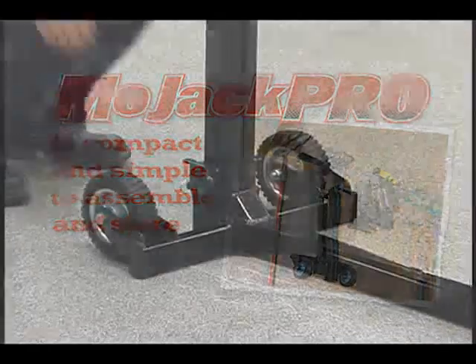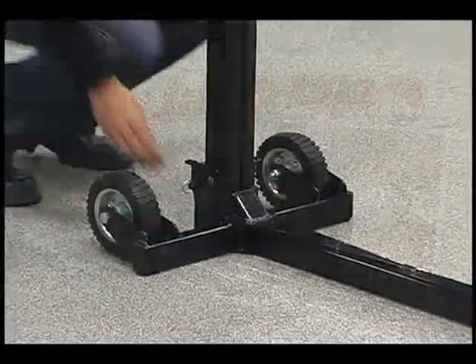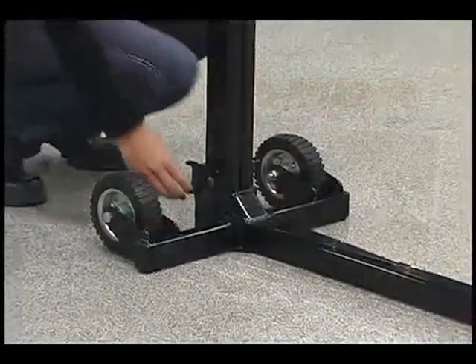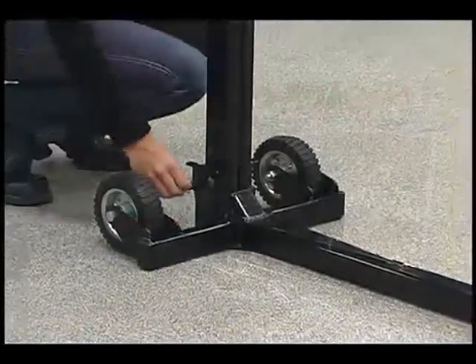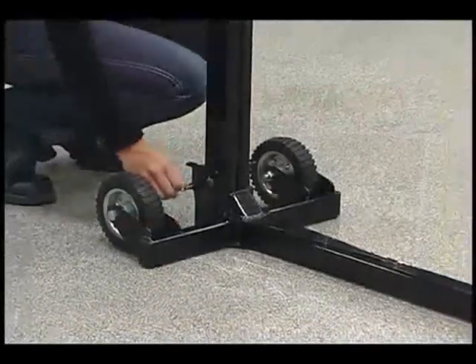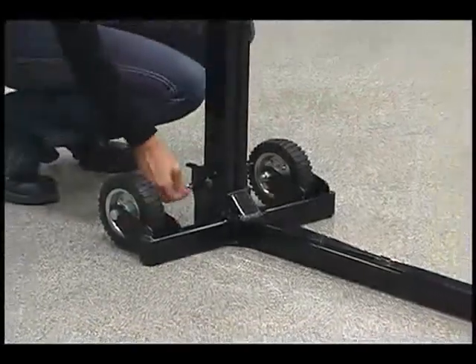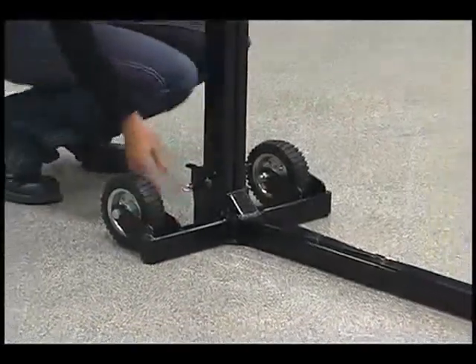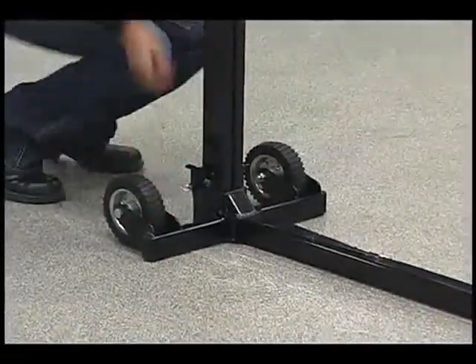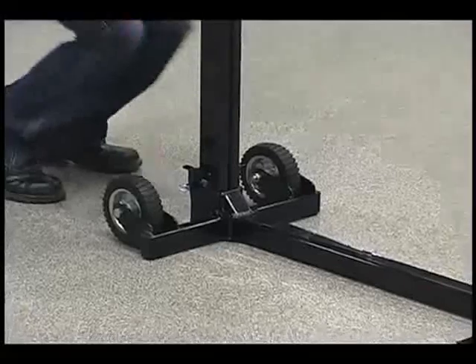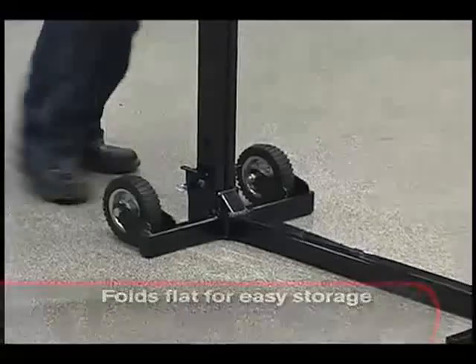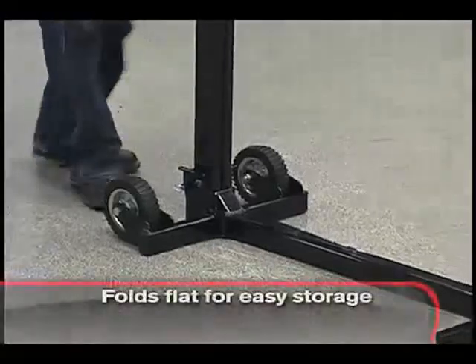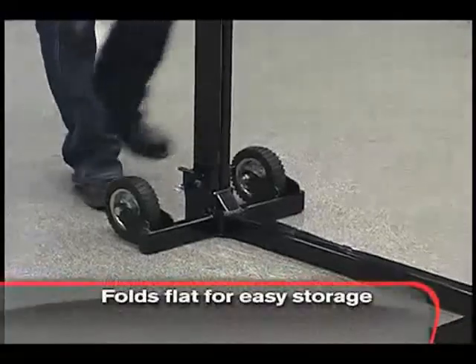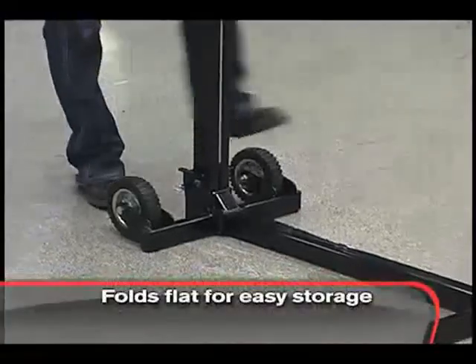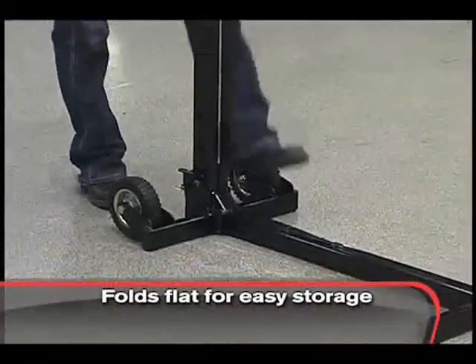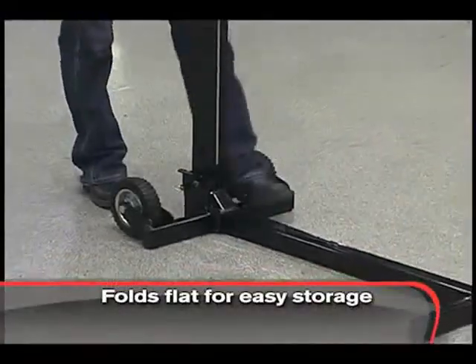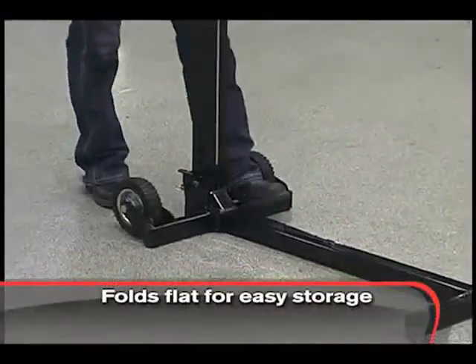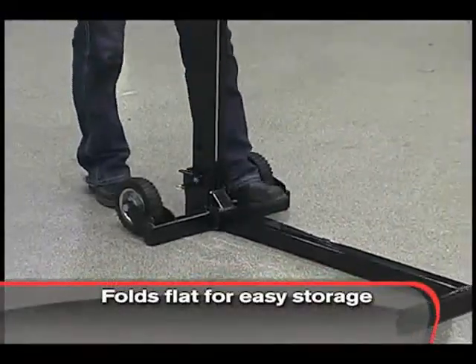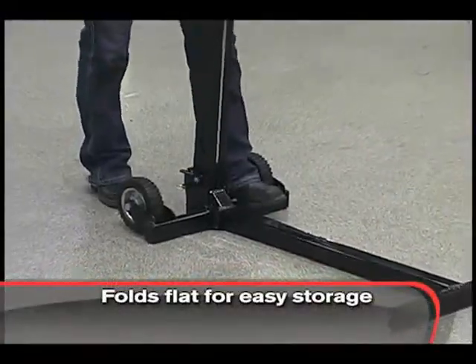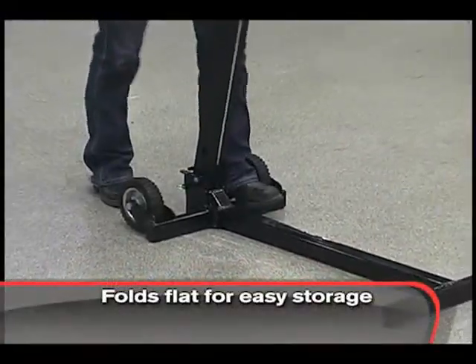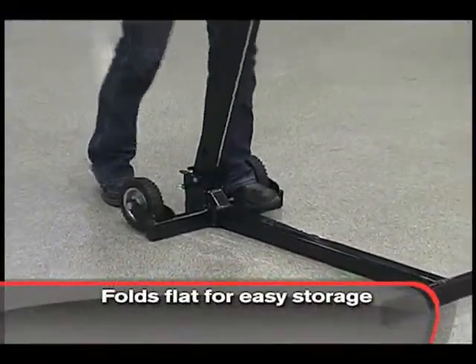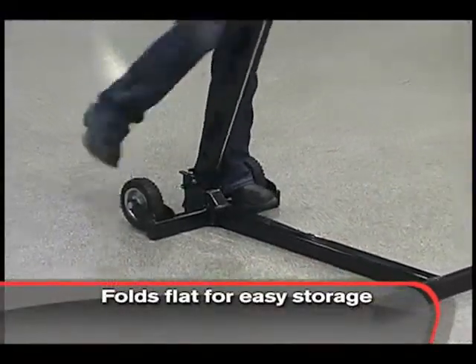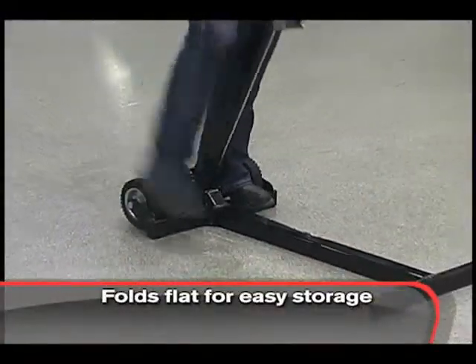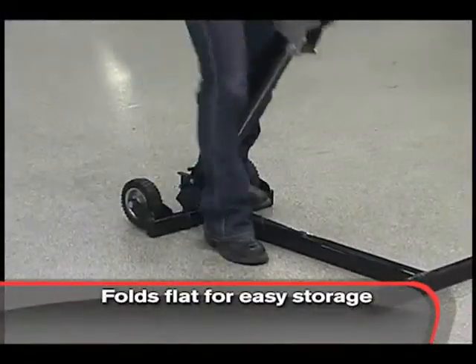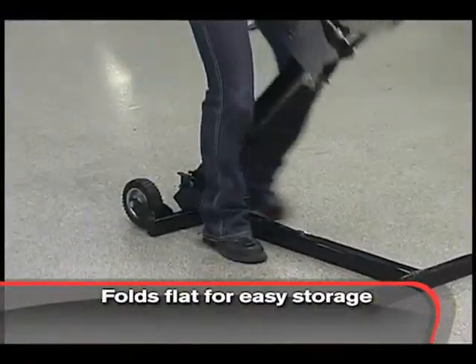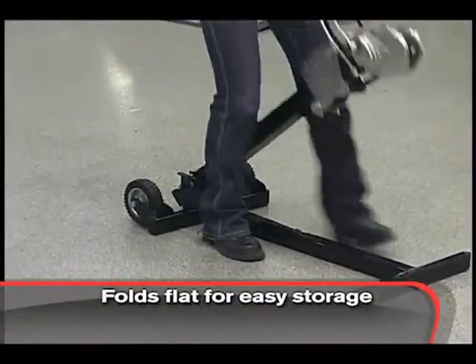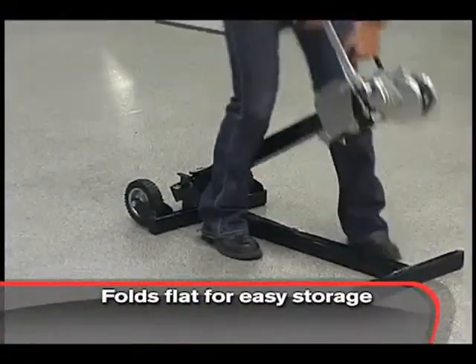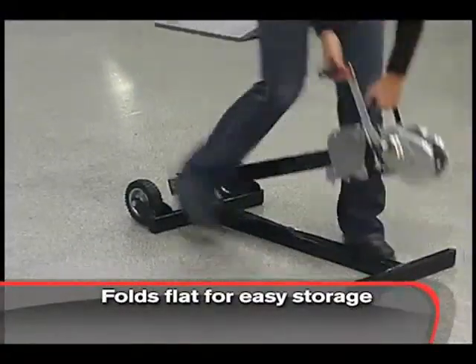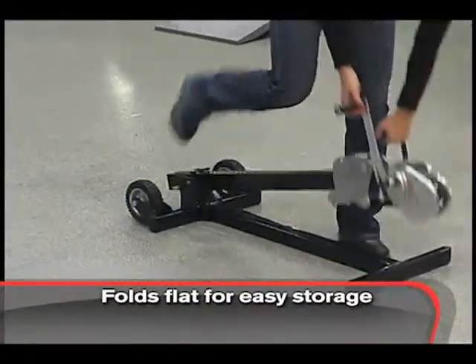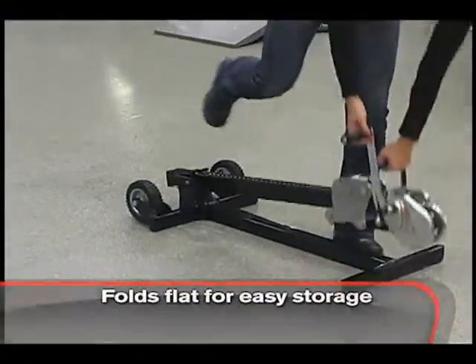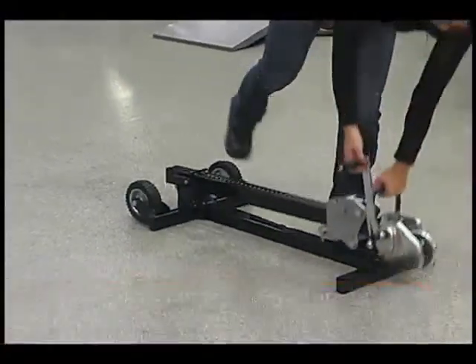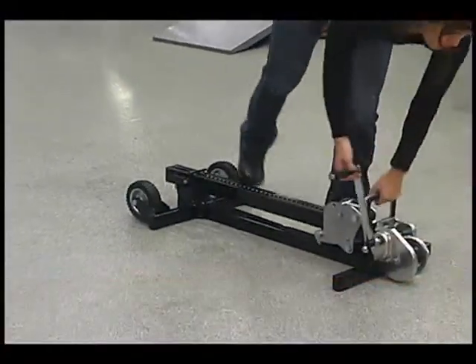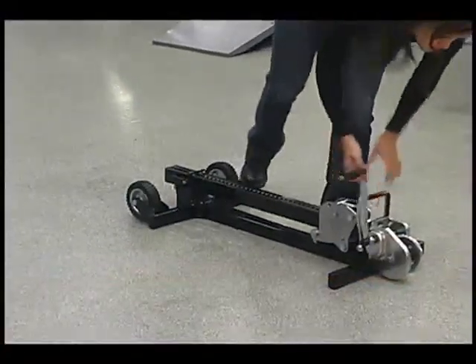When you're done, simply pull the release pin and the Mojak folds to a 6-inch height for easy storage.